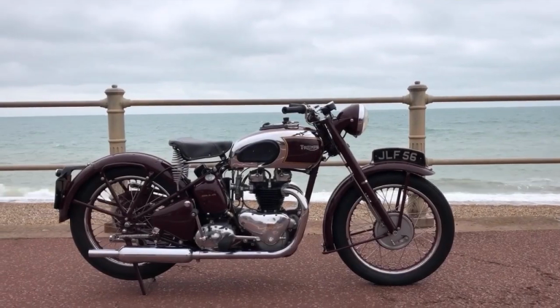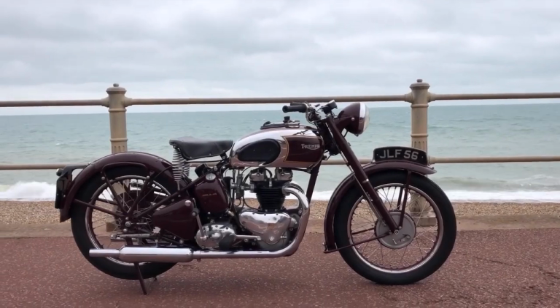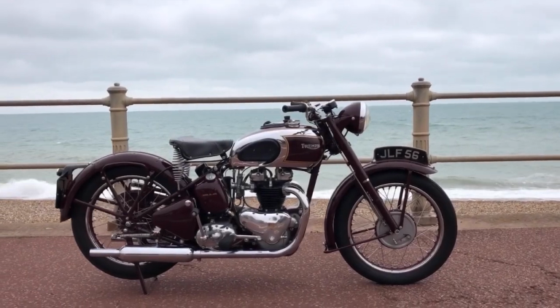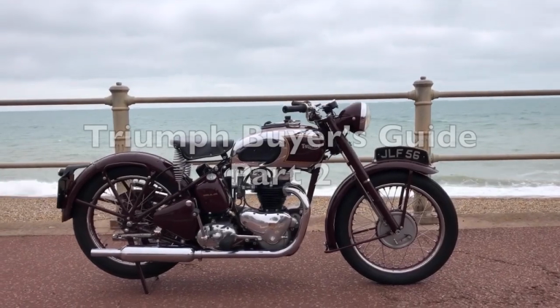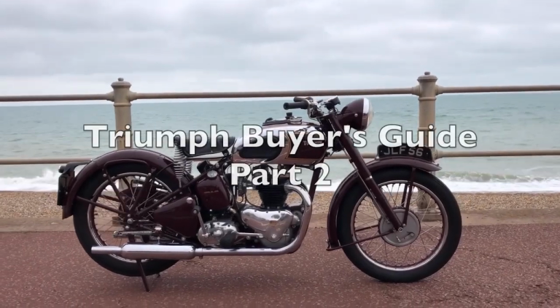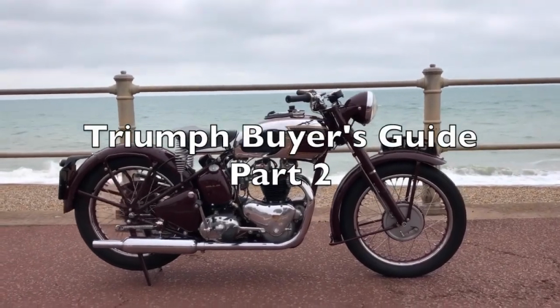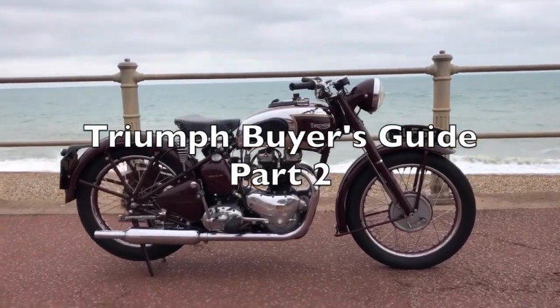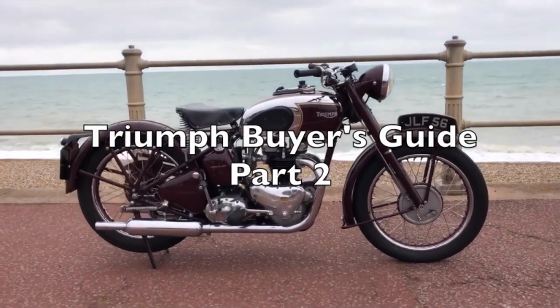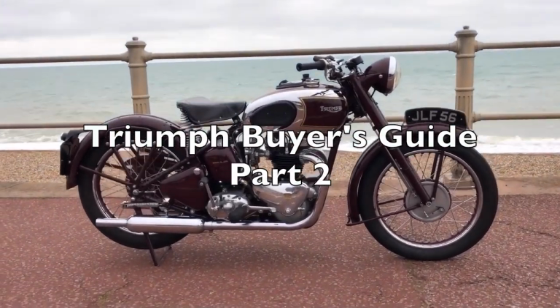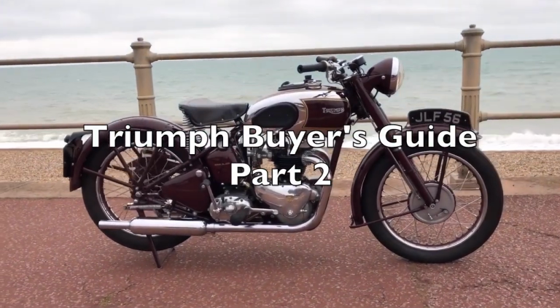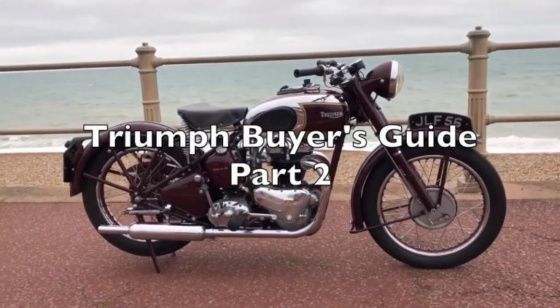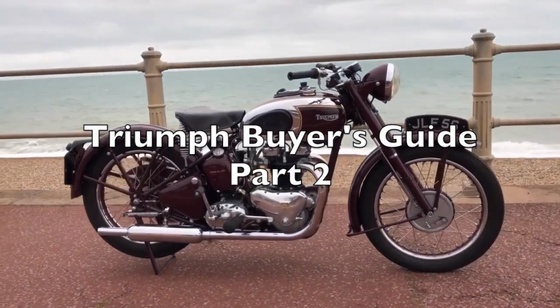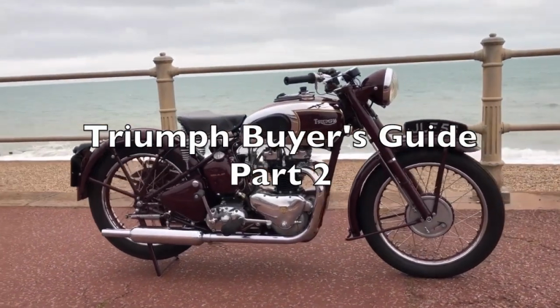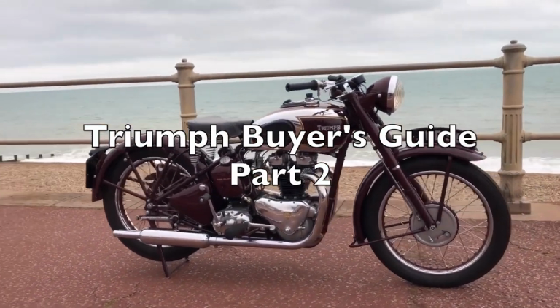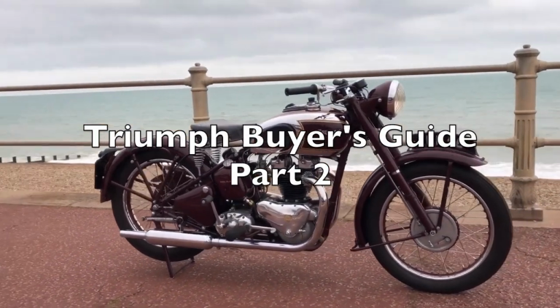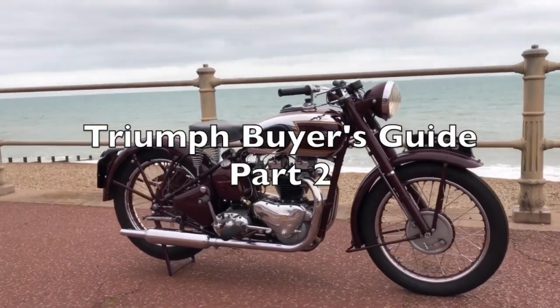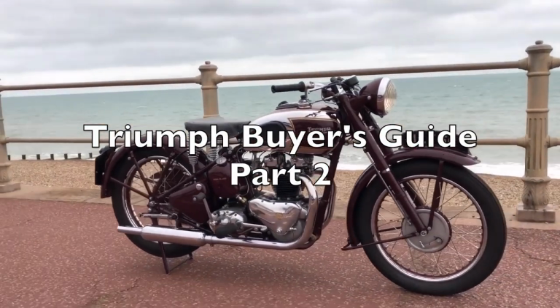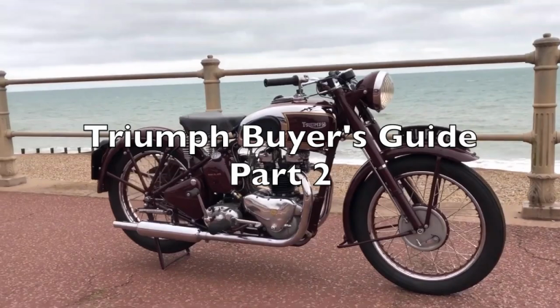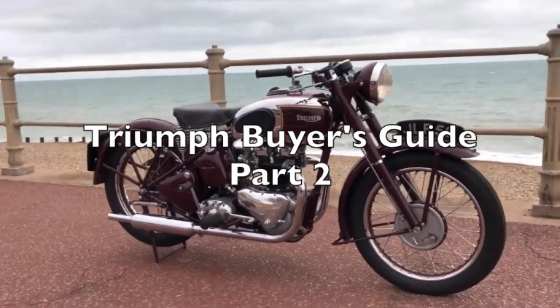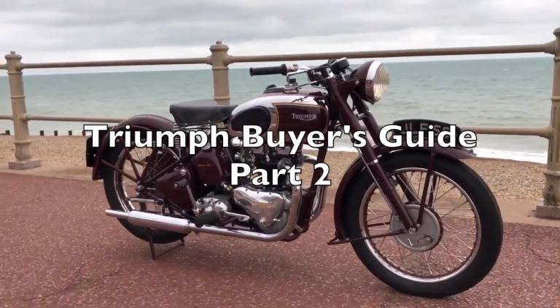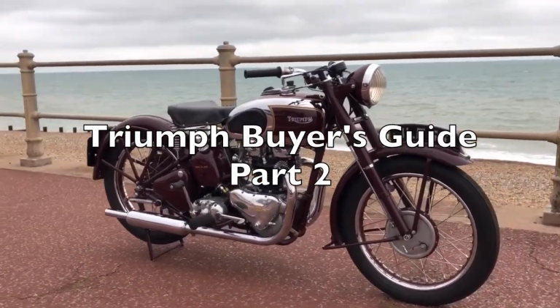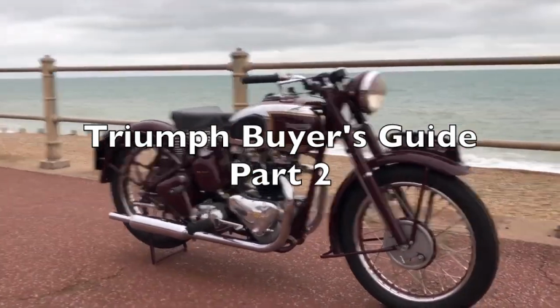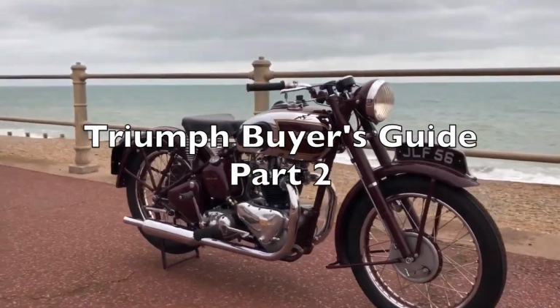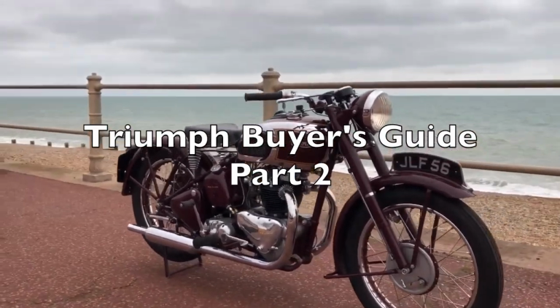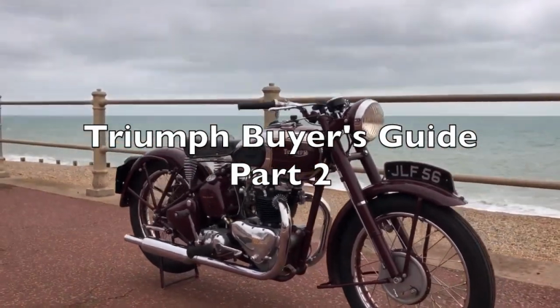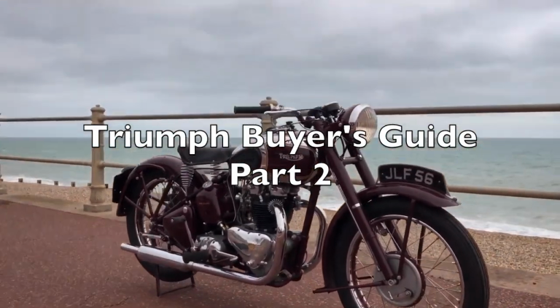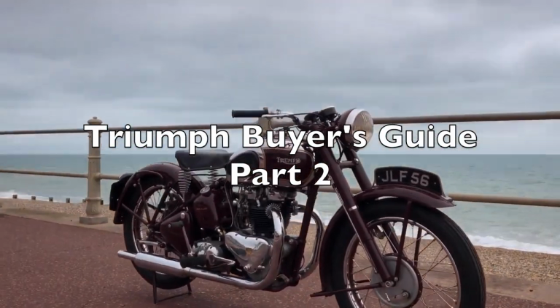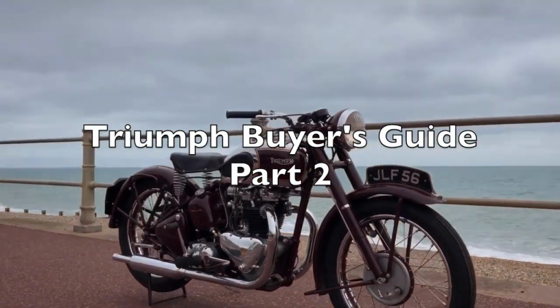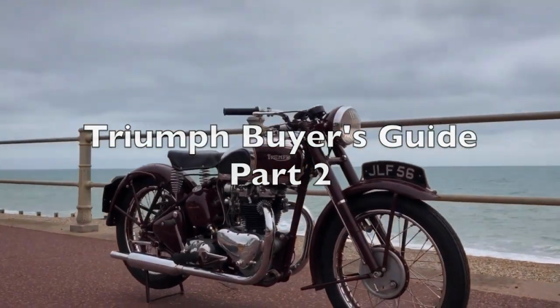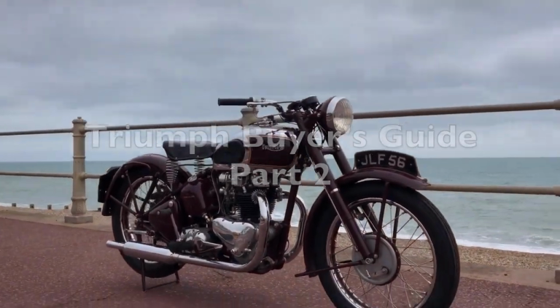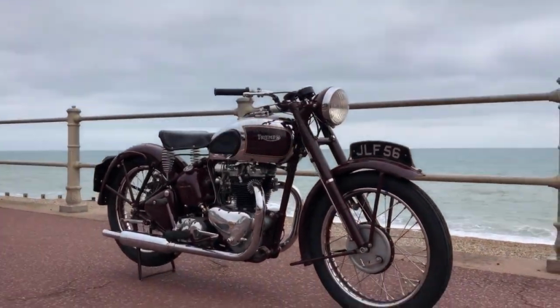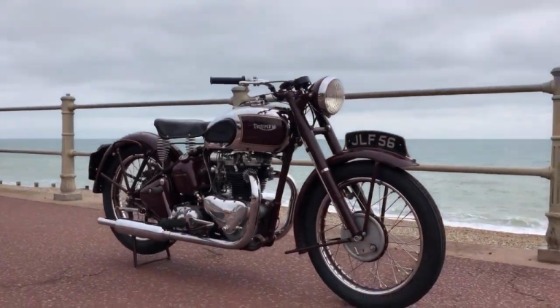This is part two of our Triumph Buyer's Guide, where we look at the Triumphs built at Meriden in the years following World War II.